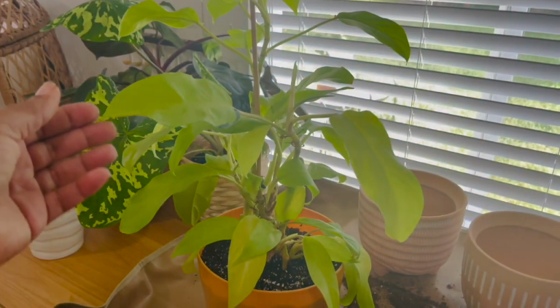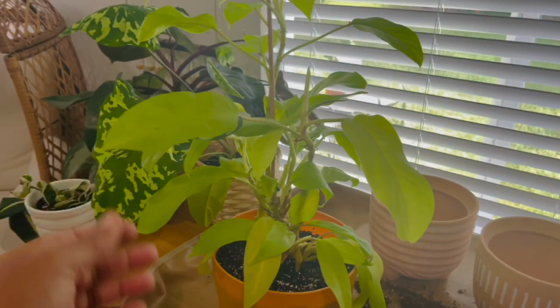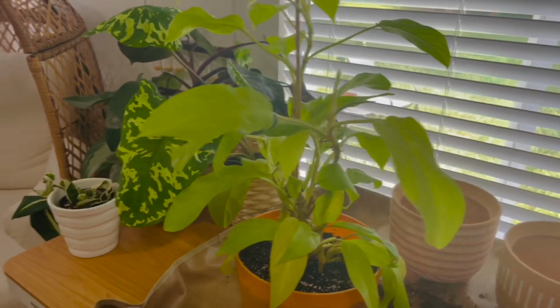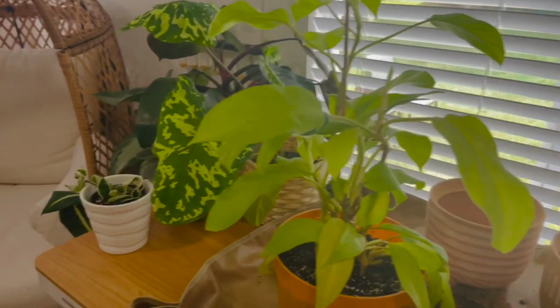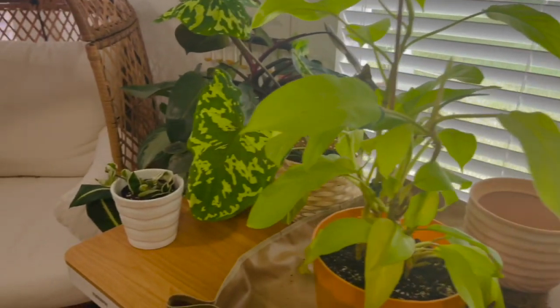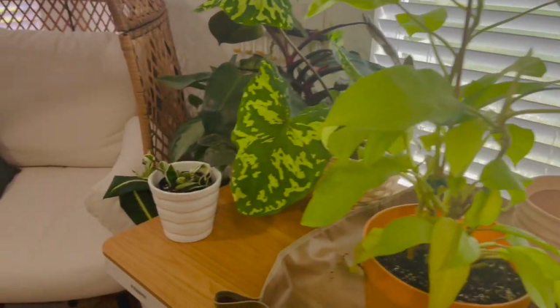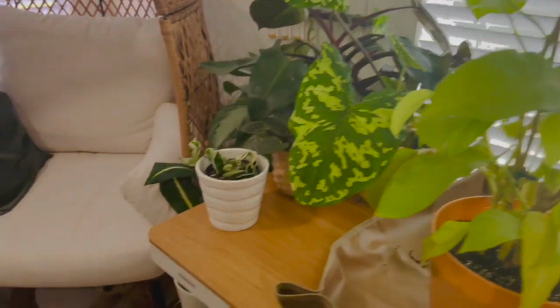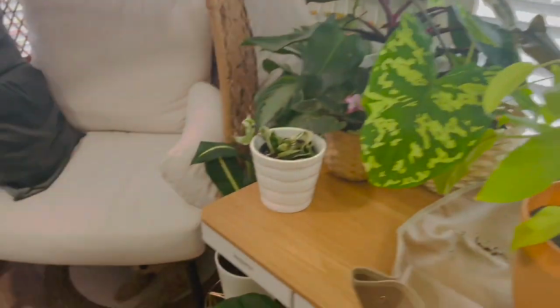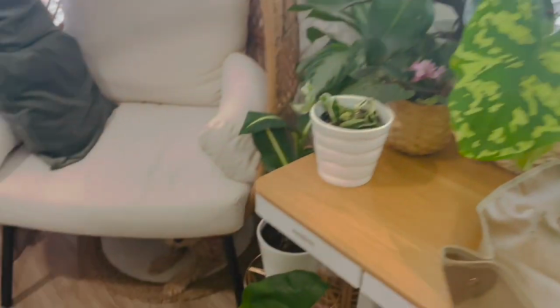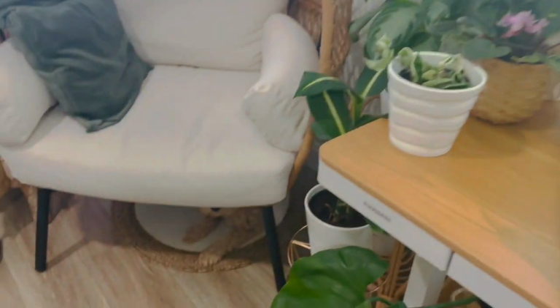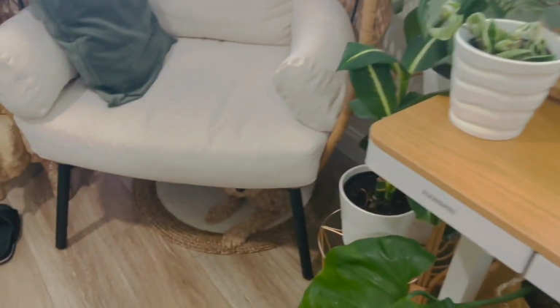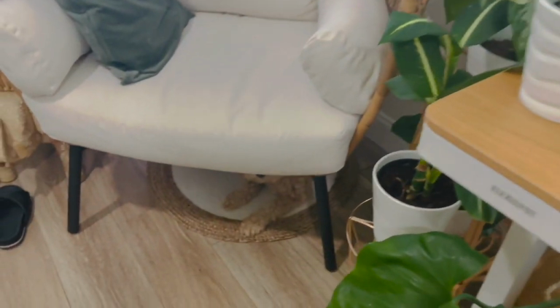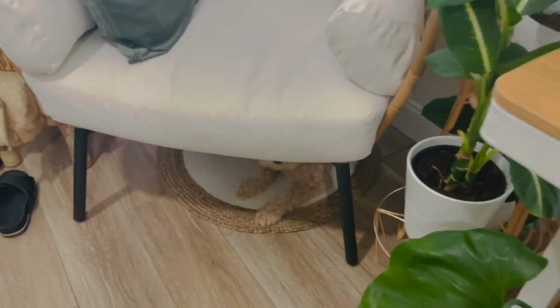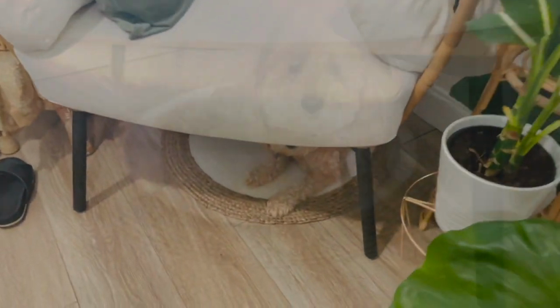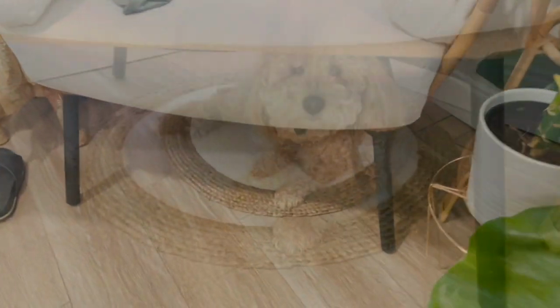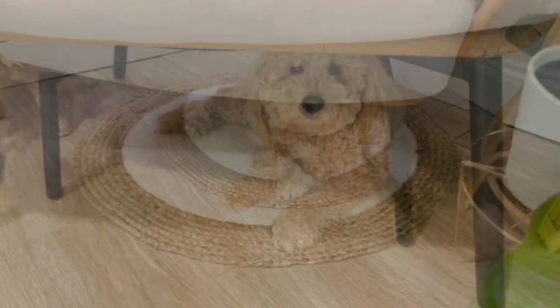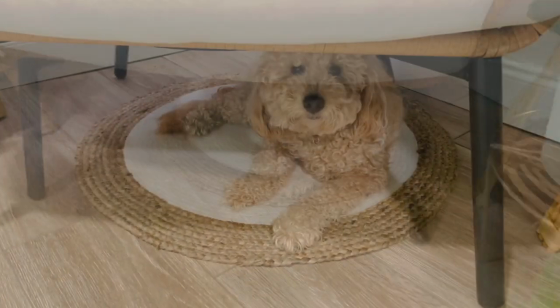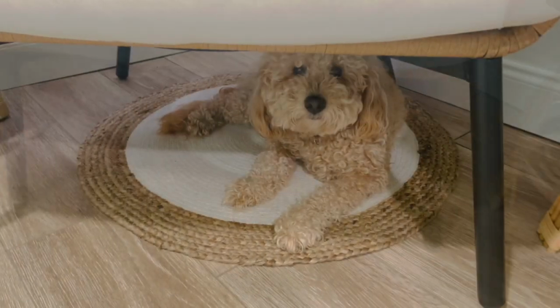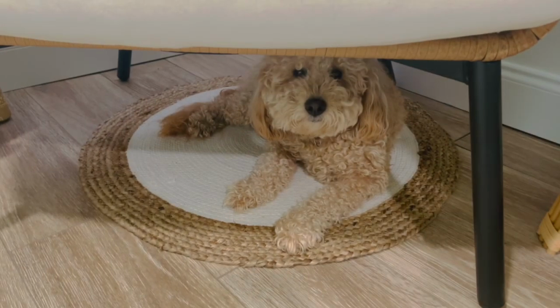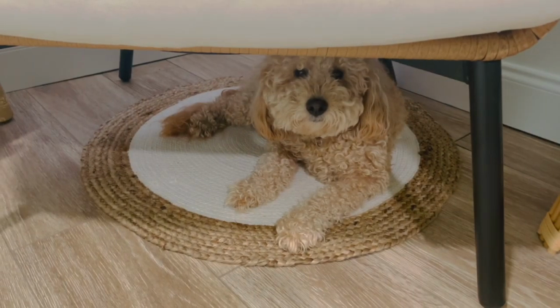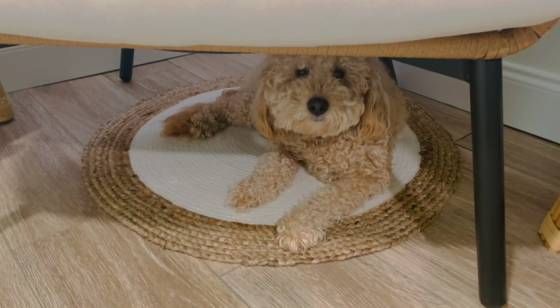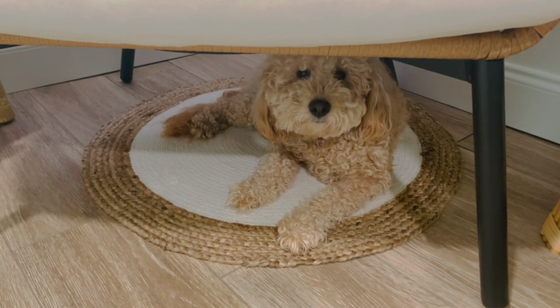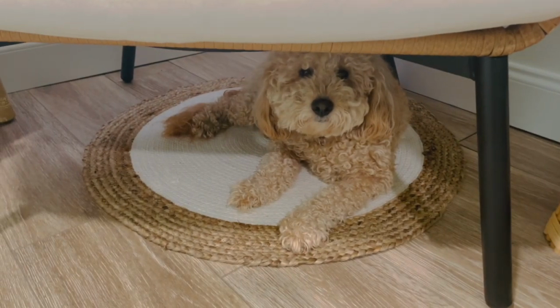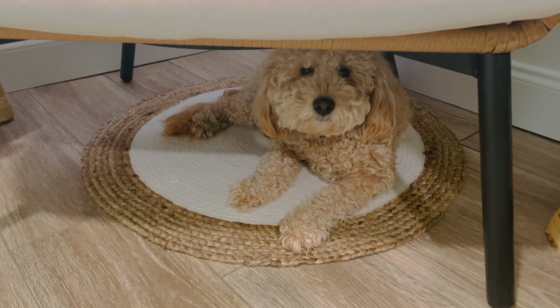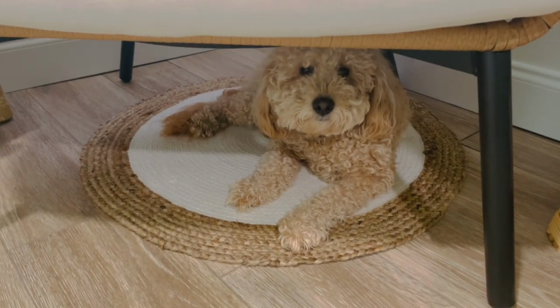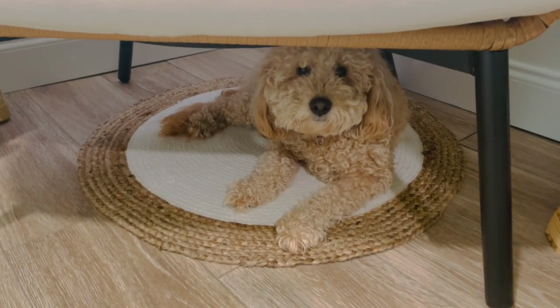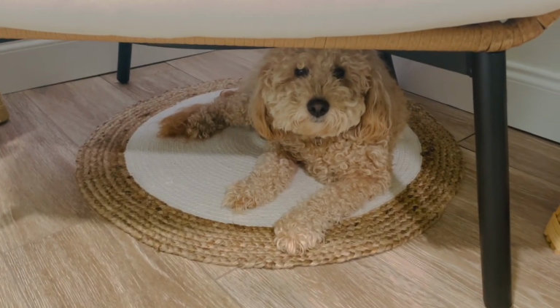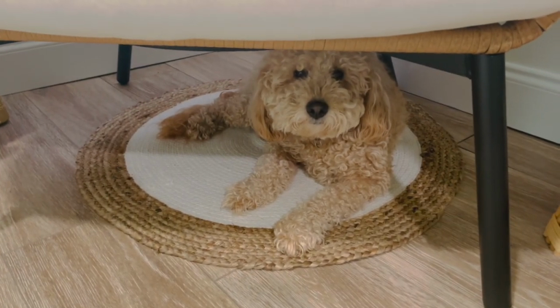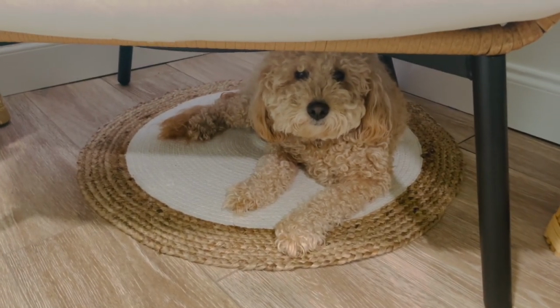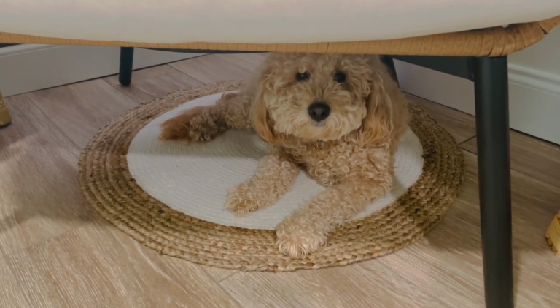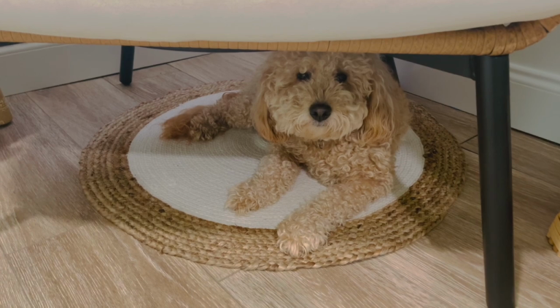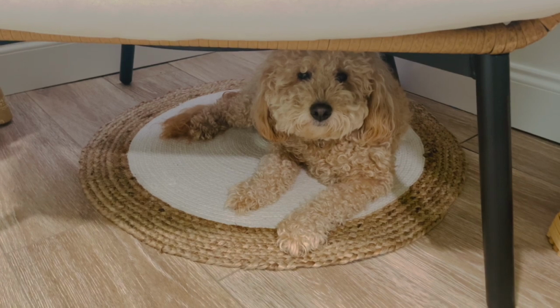What do you think, Ginger? Do you think that my plant looks good in that new pot?